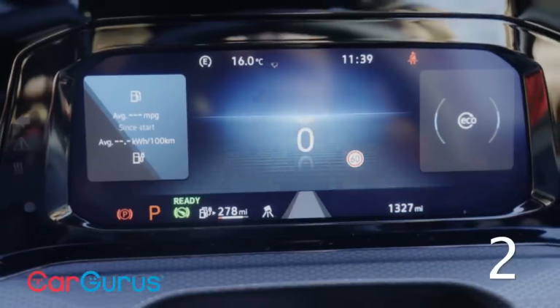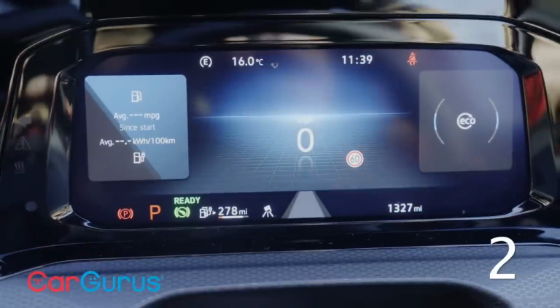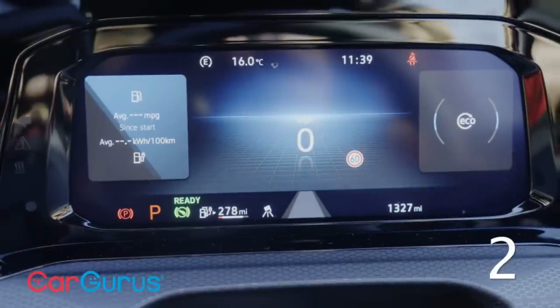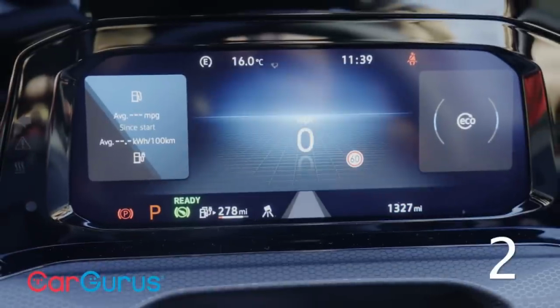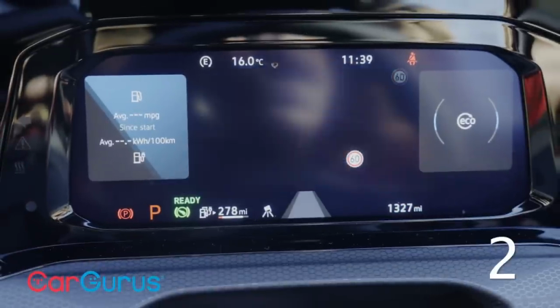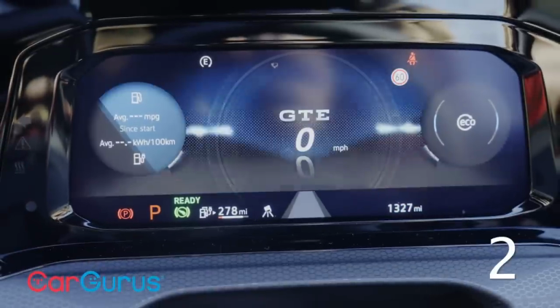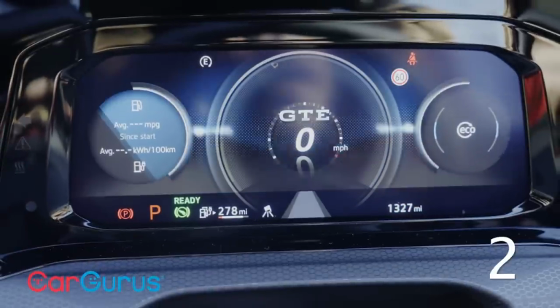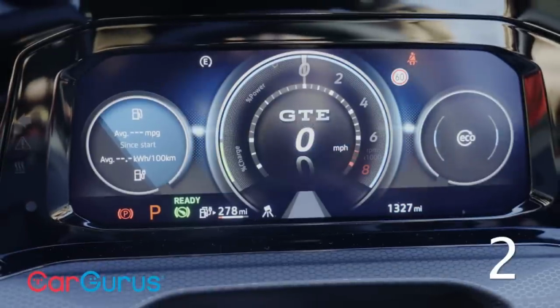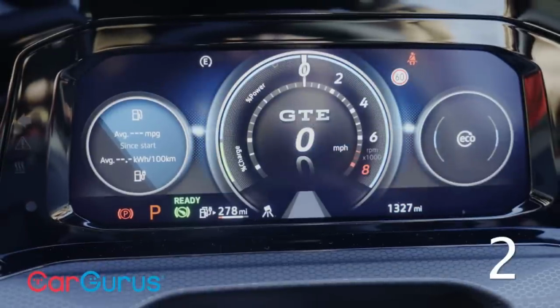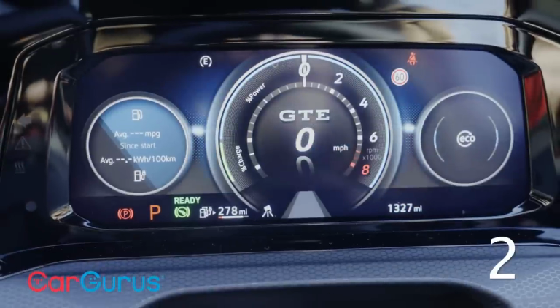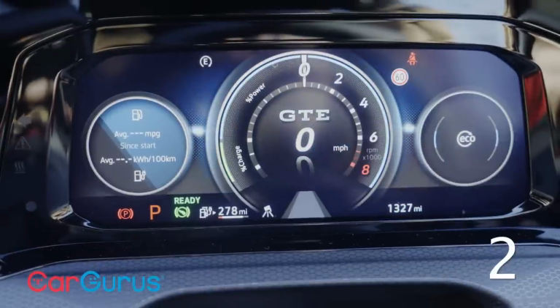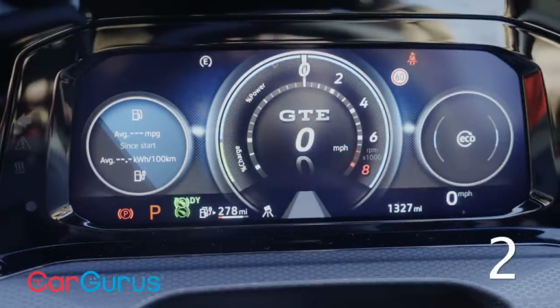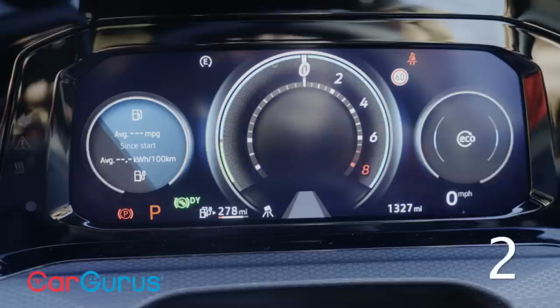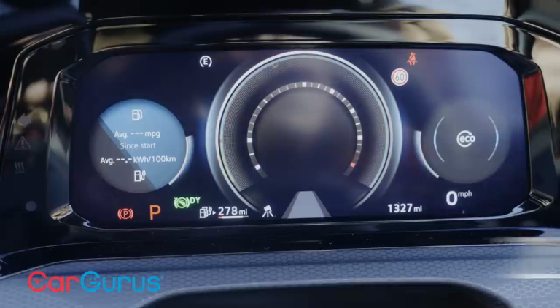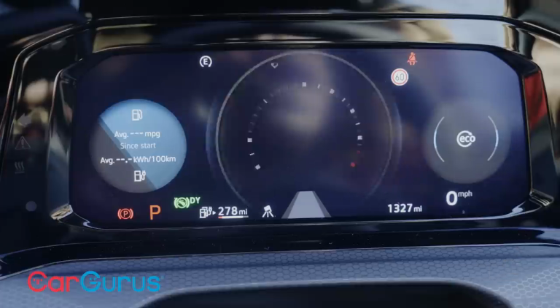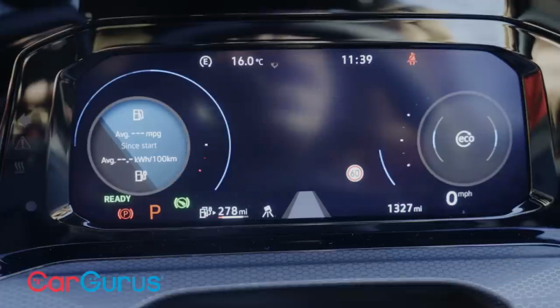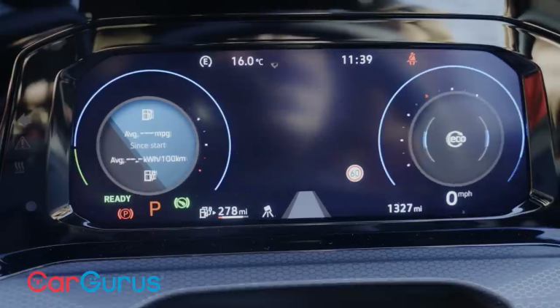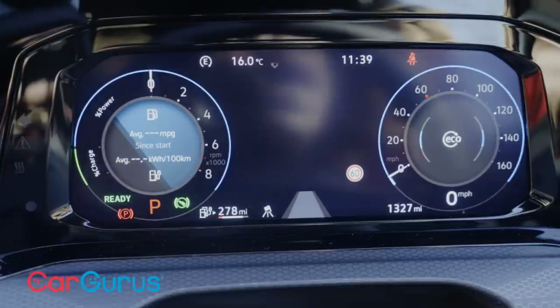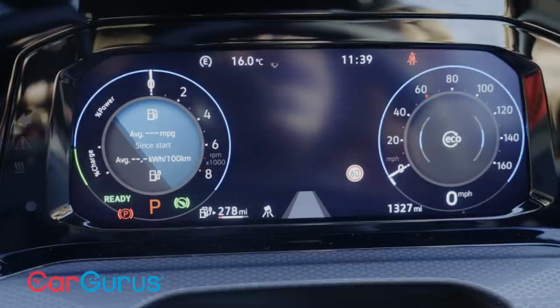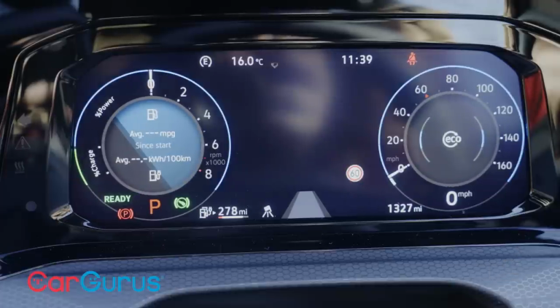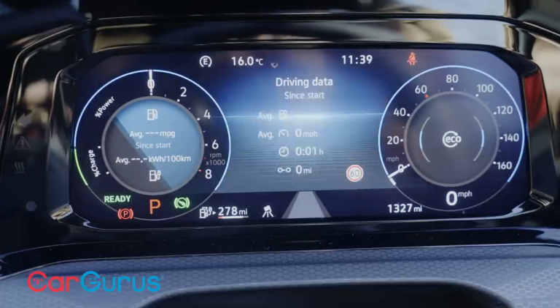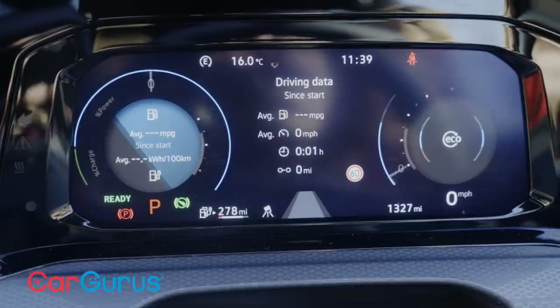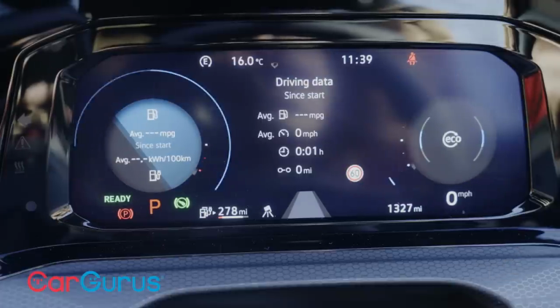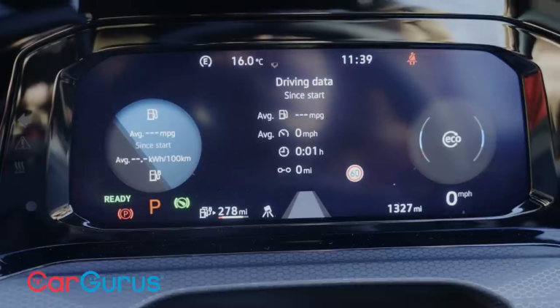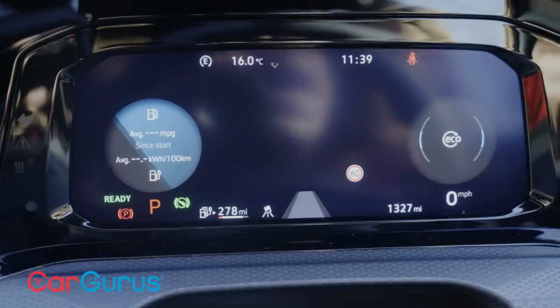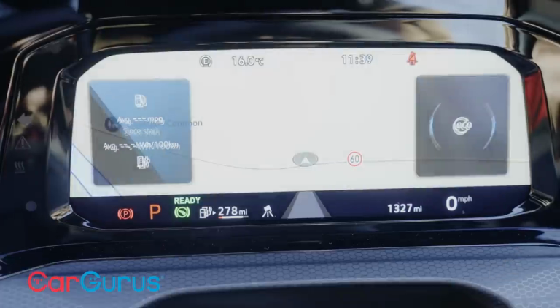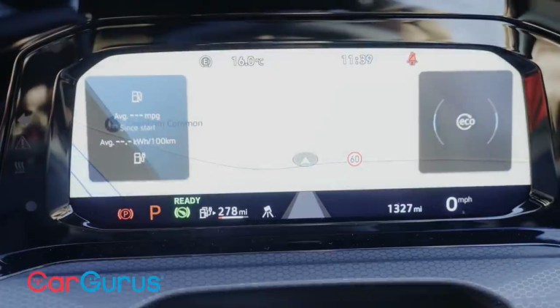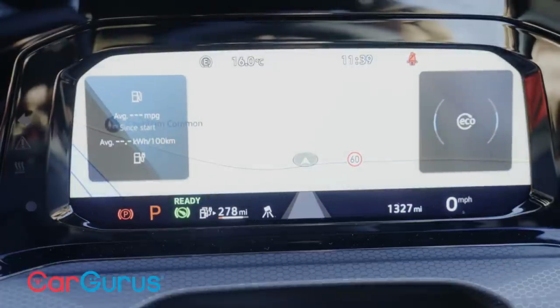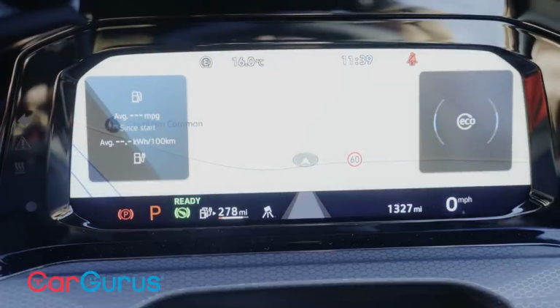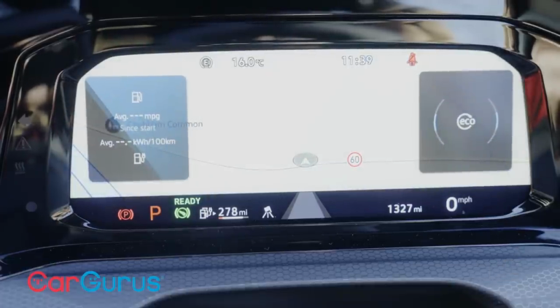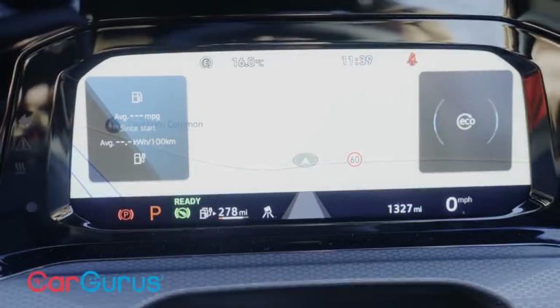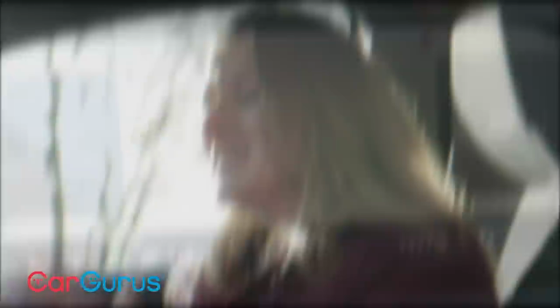A 10-inch inner vision cockpit in the GTE means you can vary the display layout and information, and even have the map and nav route in widescreen view.